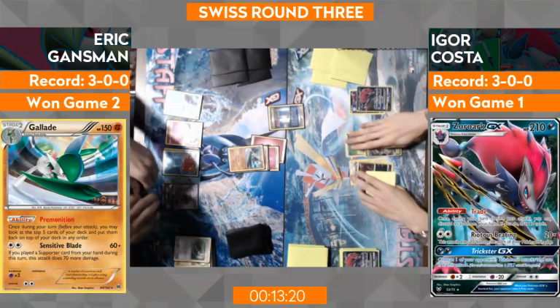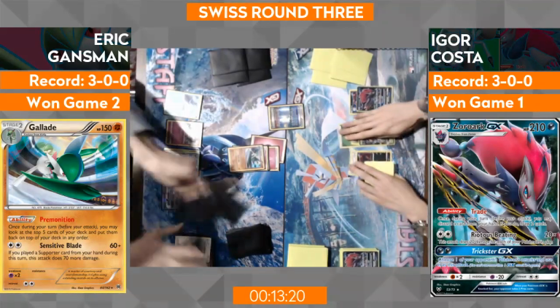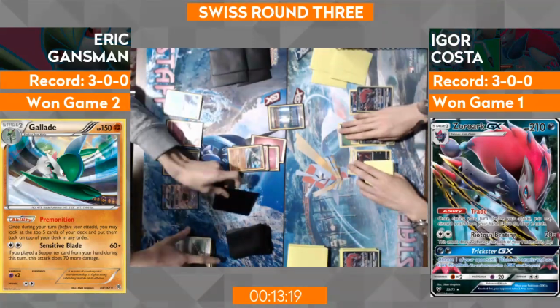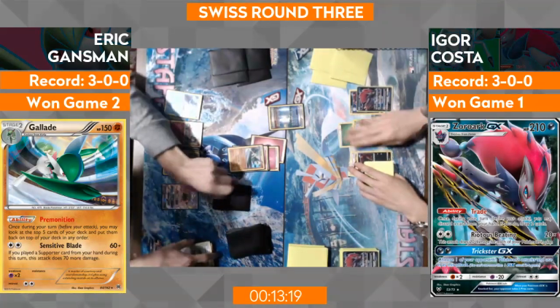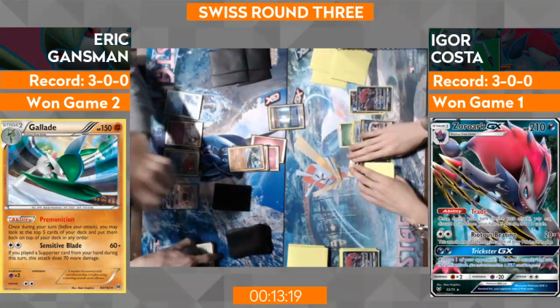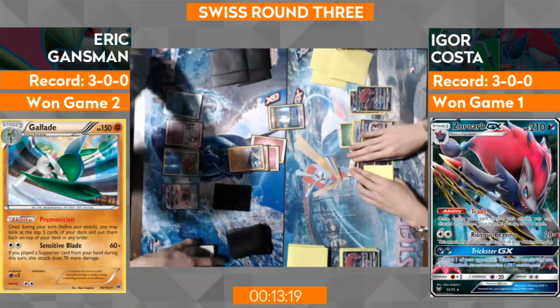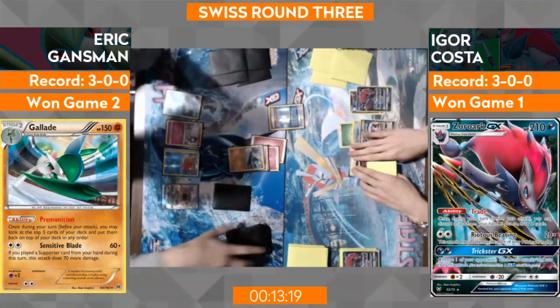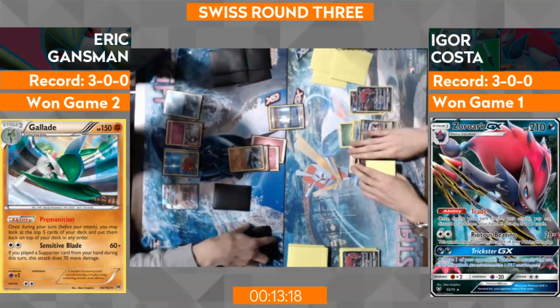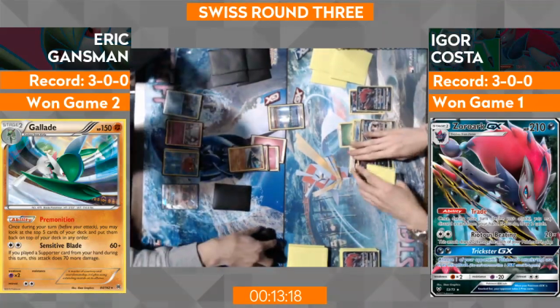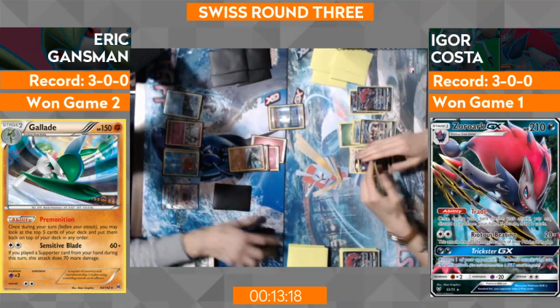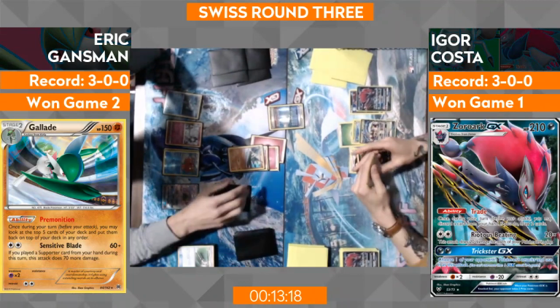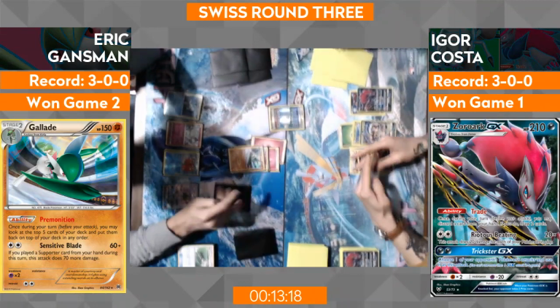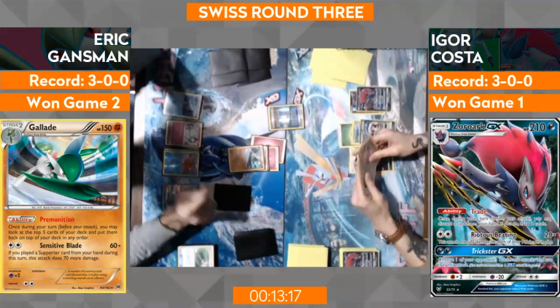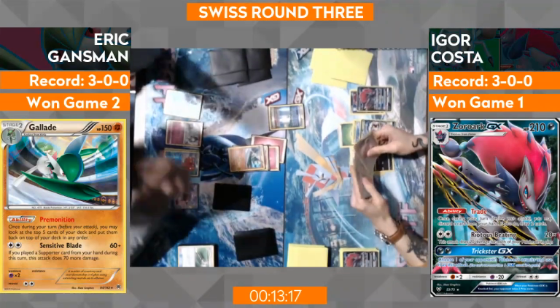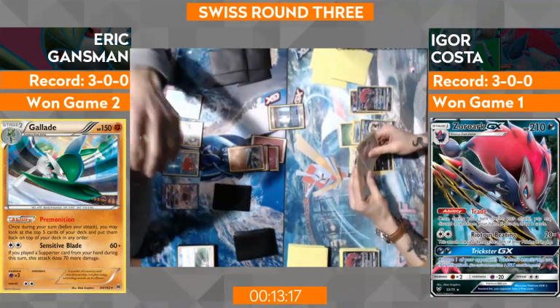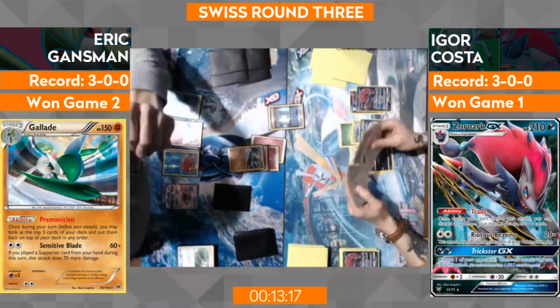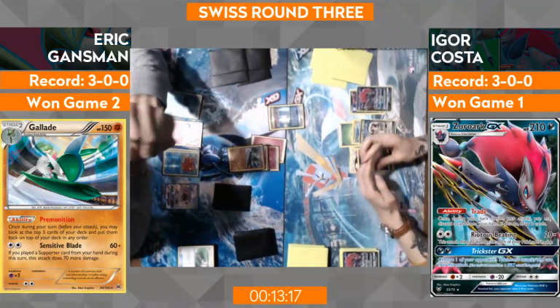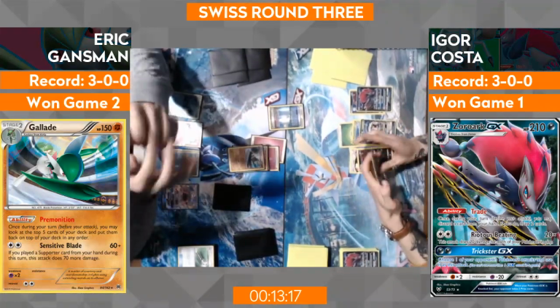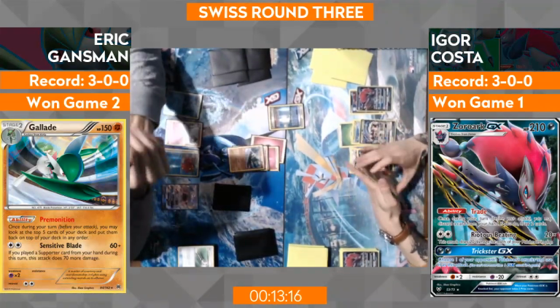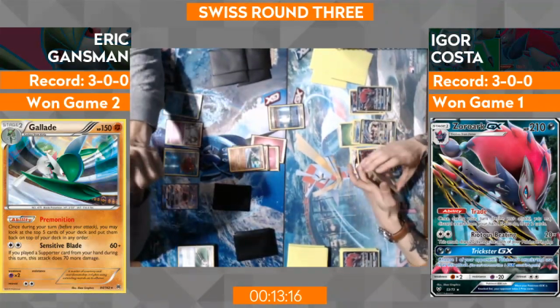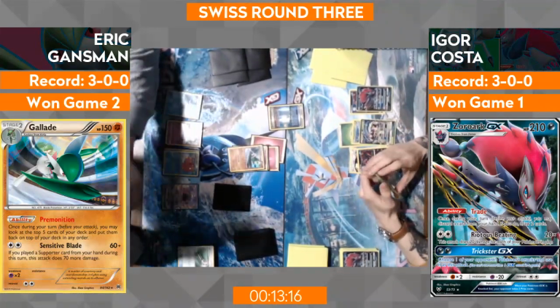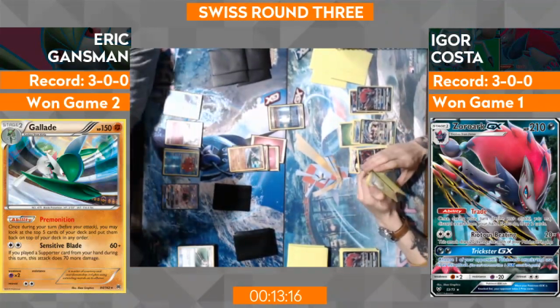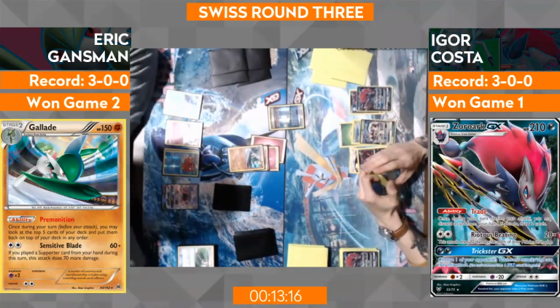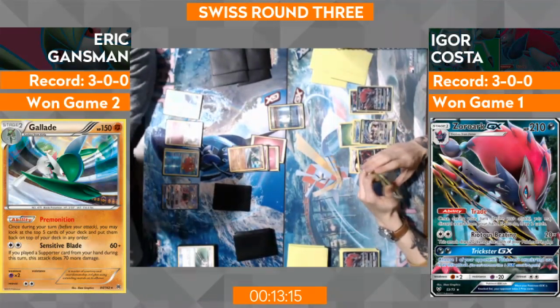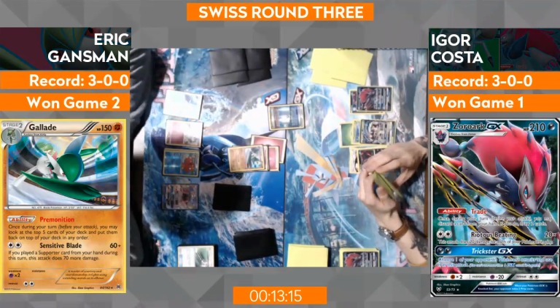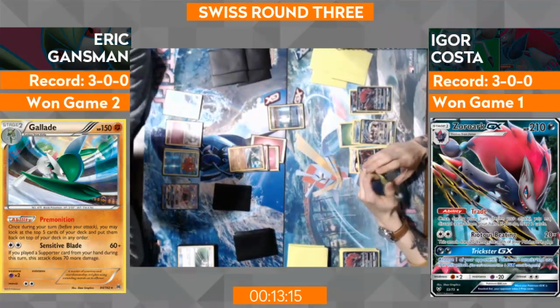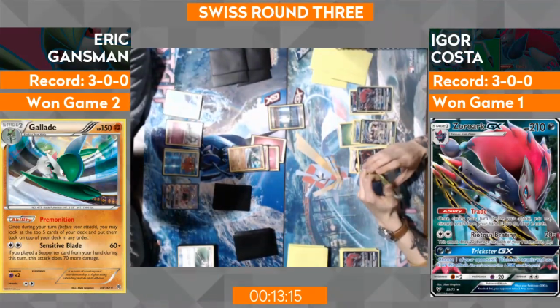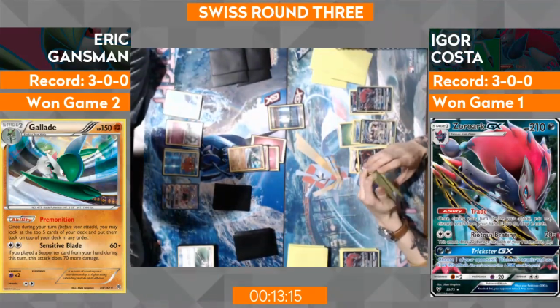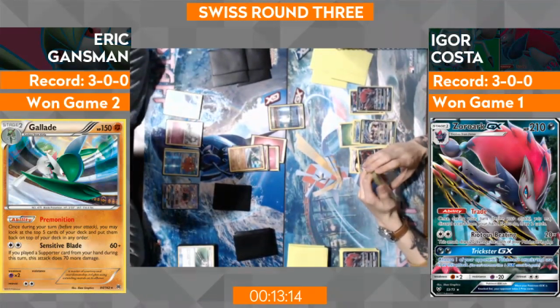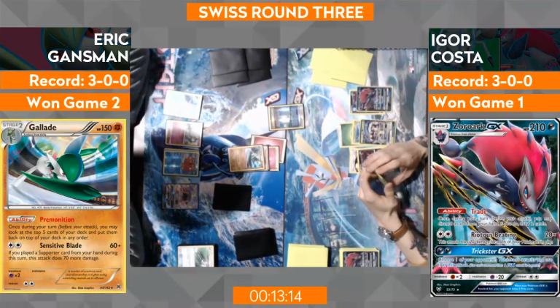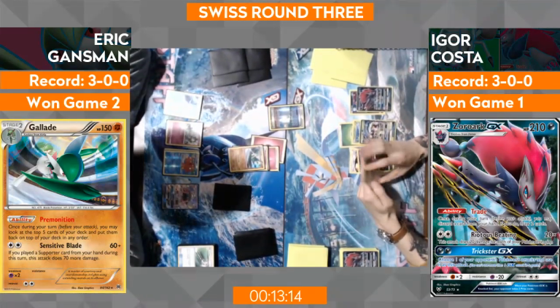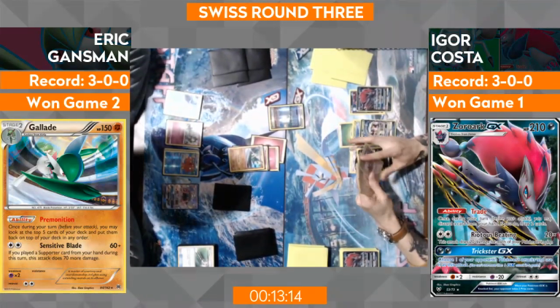There goes the Abyssal Hand — Eric's going to draw three. He did put the Remoraid and the Gardevoir up there, and a Field Blower on the Float Stone. Then Gallade is going to go ahead and use Sensitive Blade and knock out Zoroark because of that dreaded fighting weakness. This game is a lot better — a lot of great plays on both sides, a lot closer.